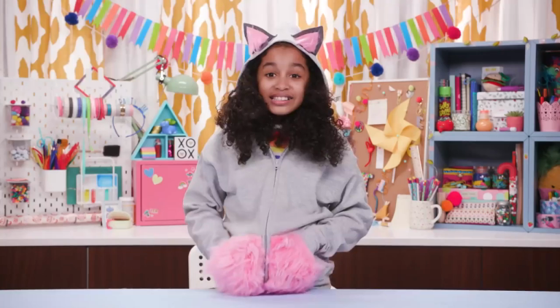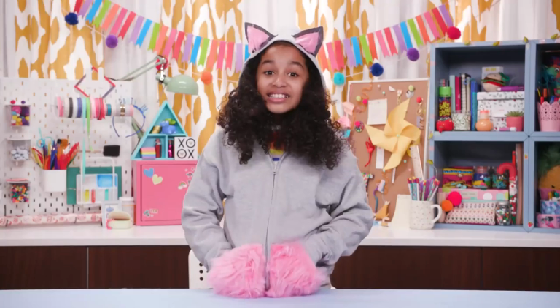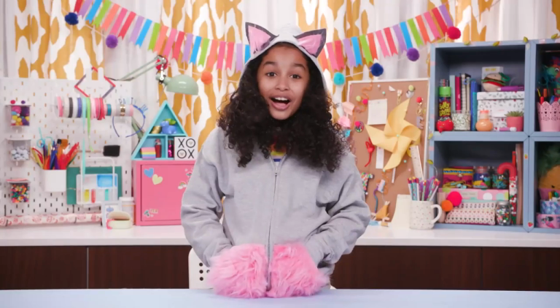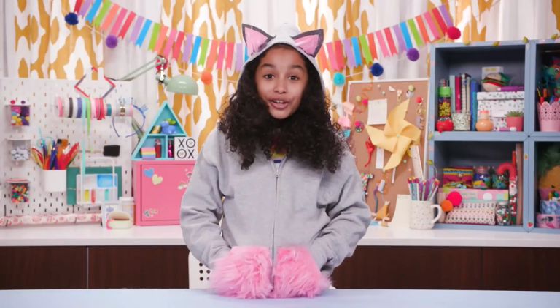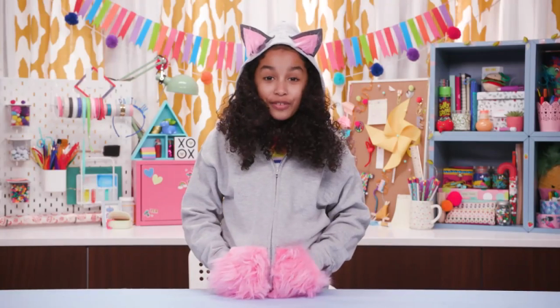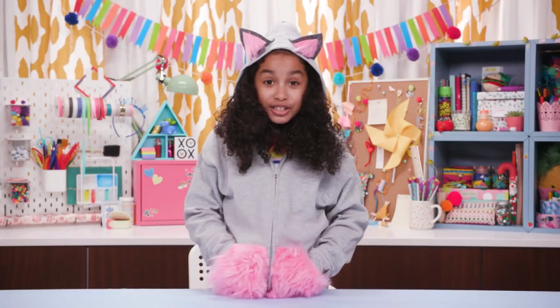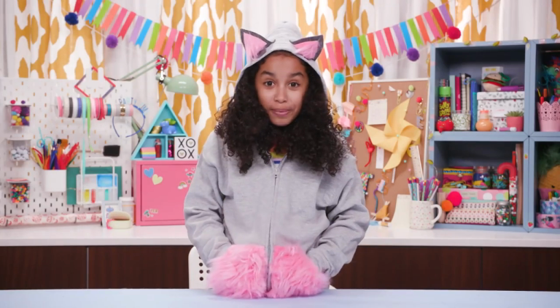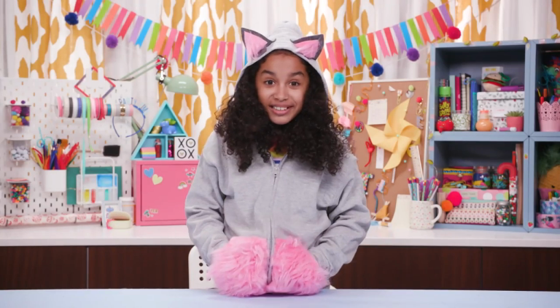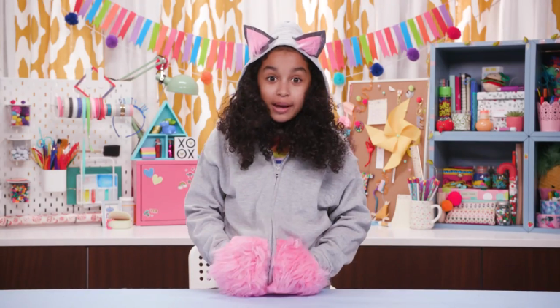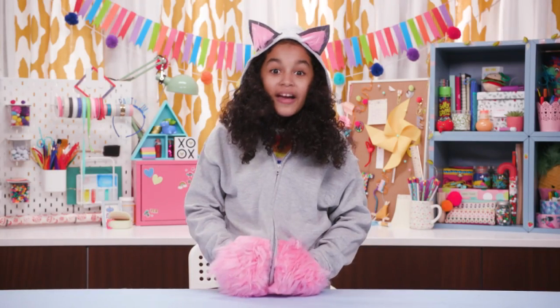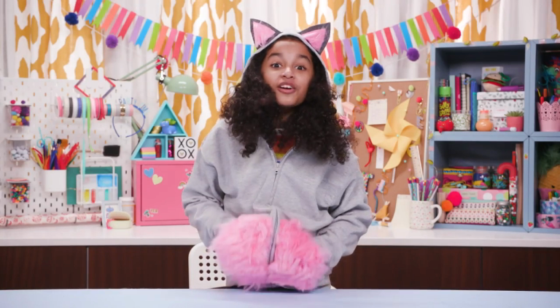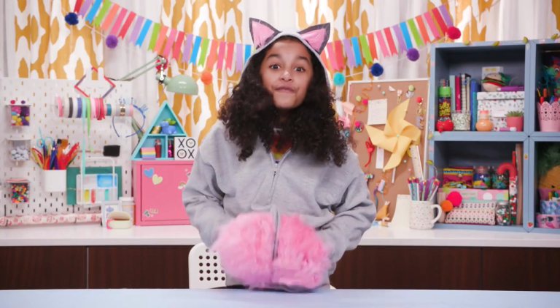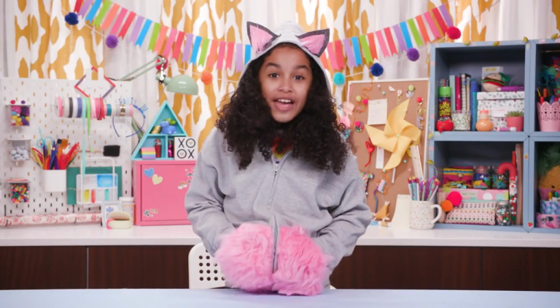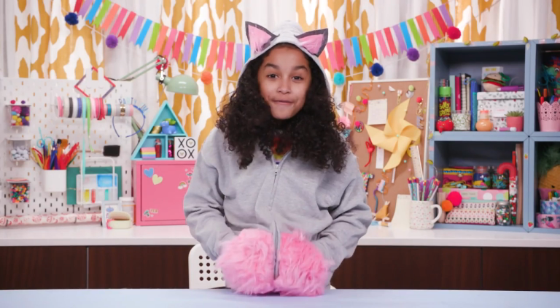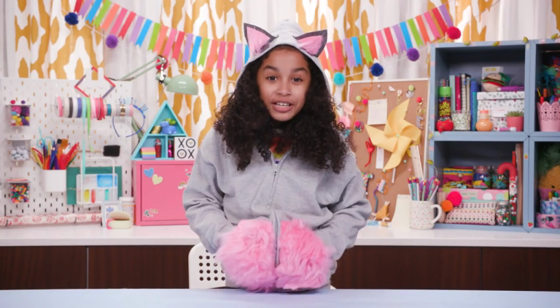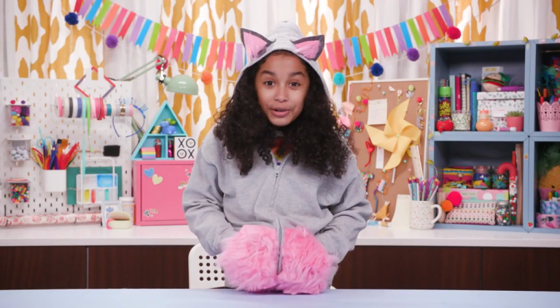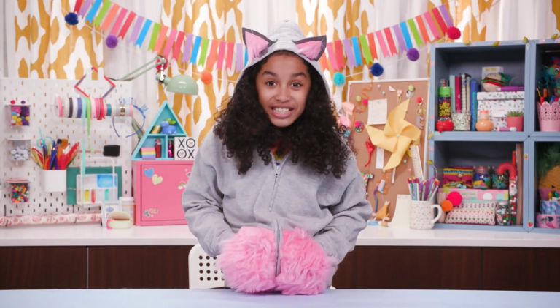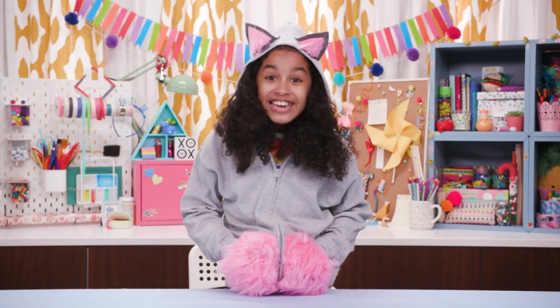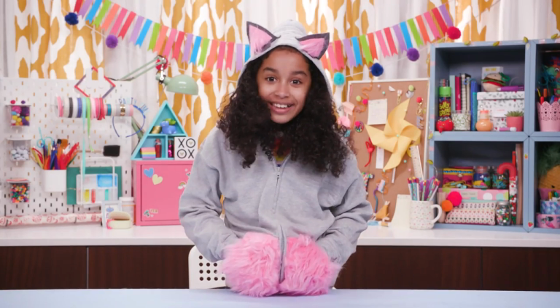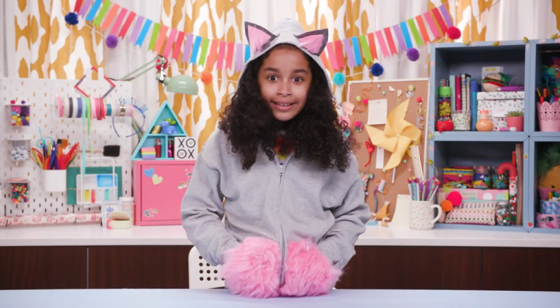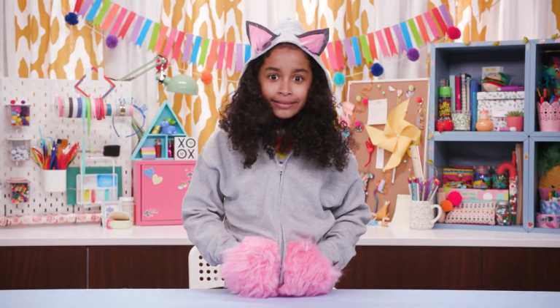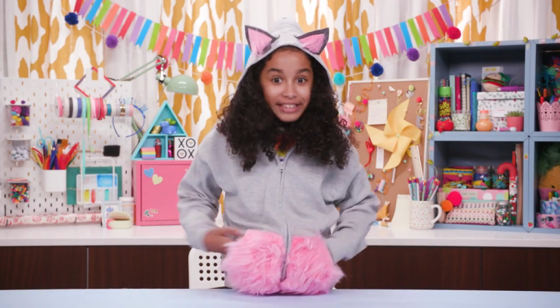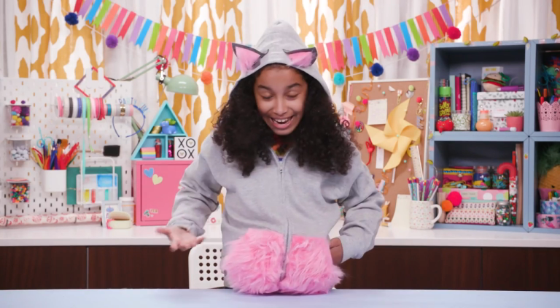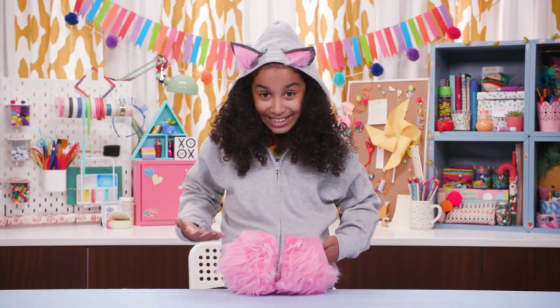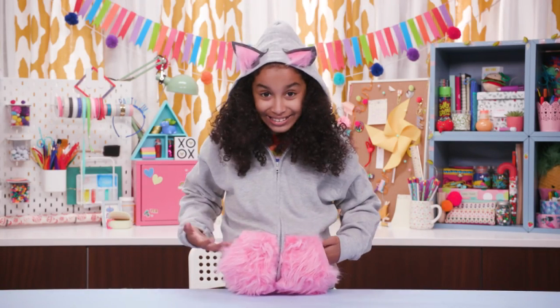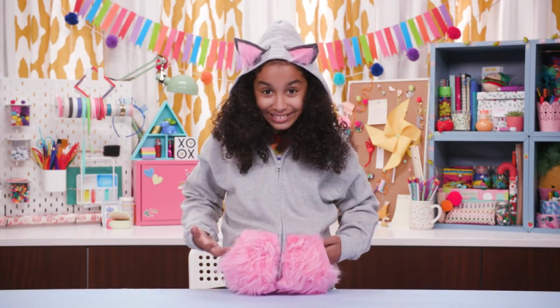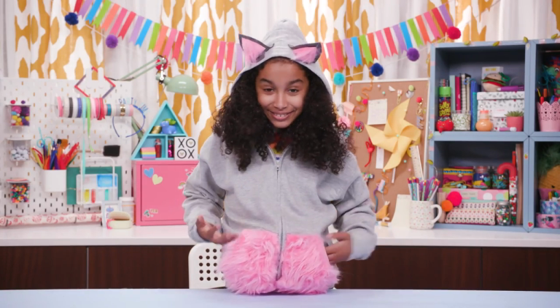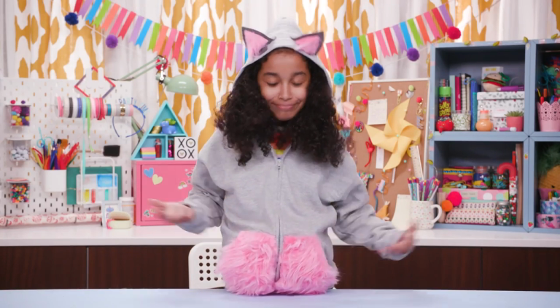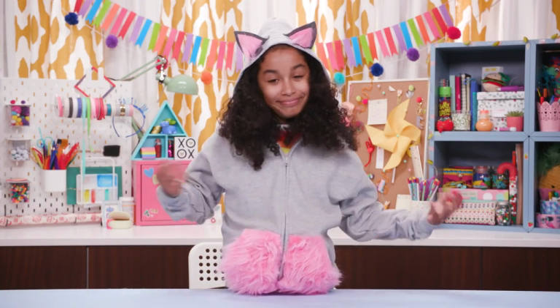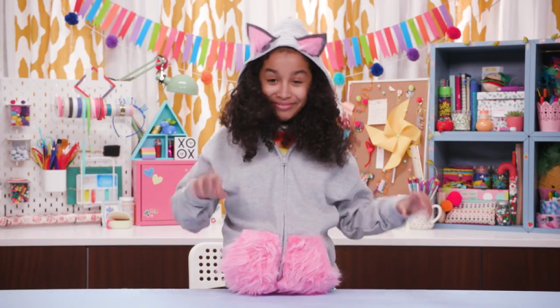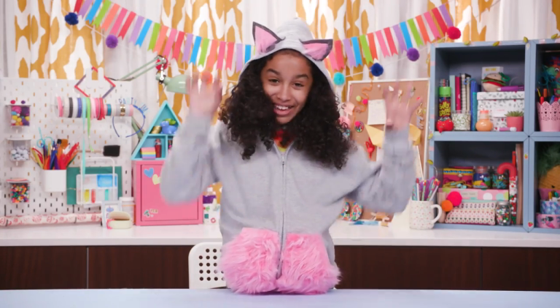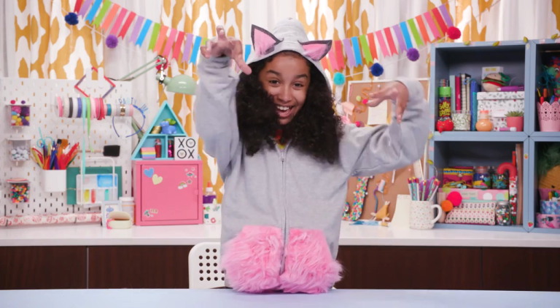Tell your friends you picked it up at your favorite UT! Get it? Meow.